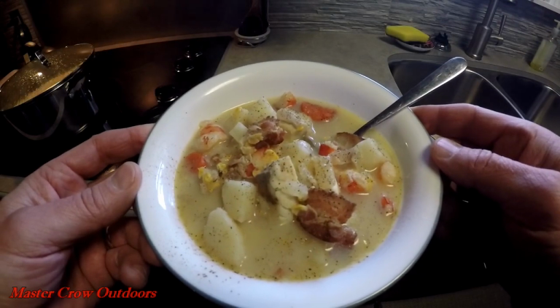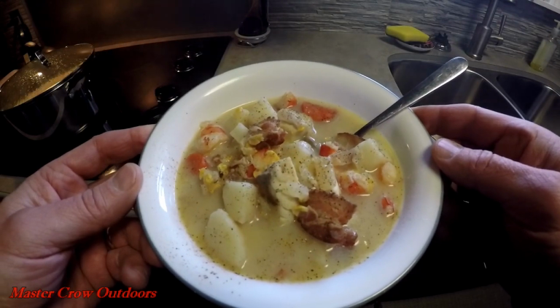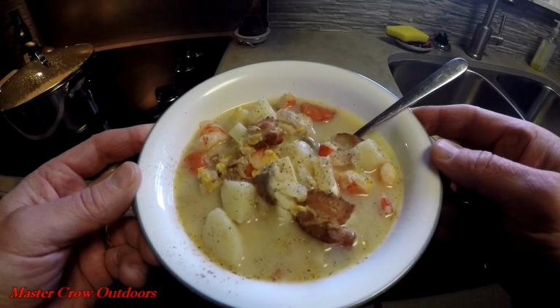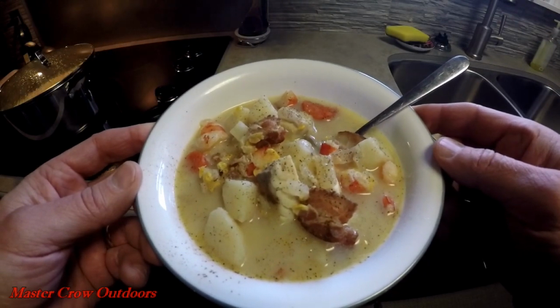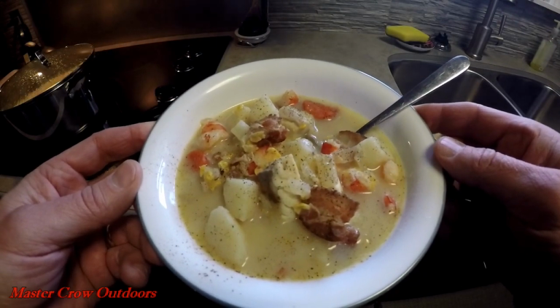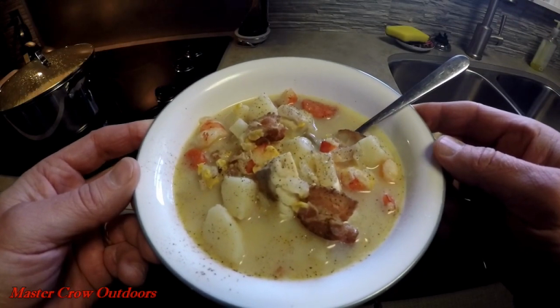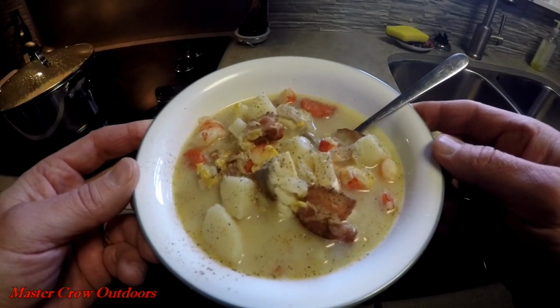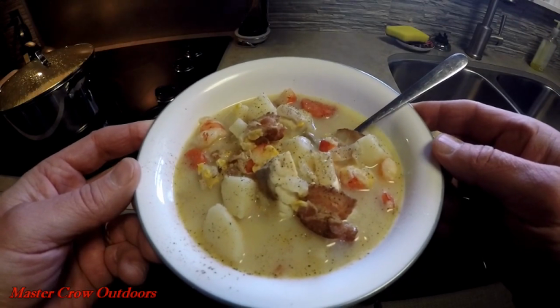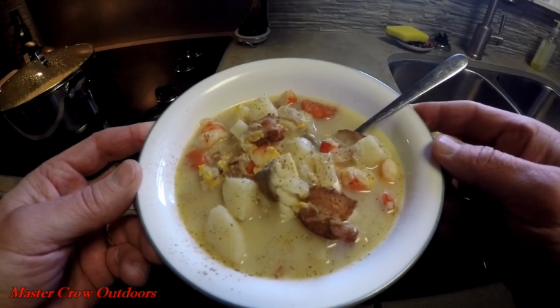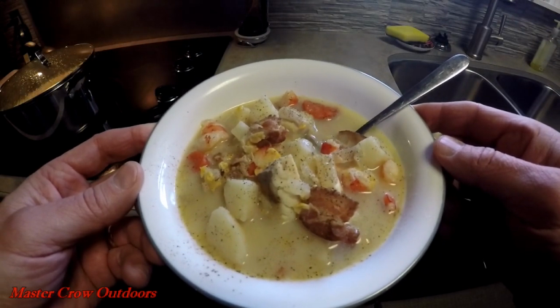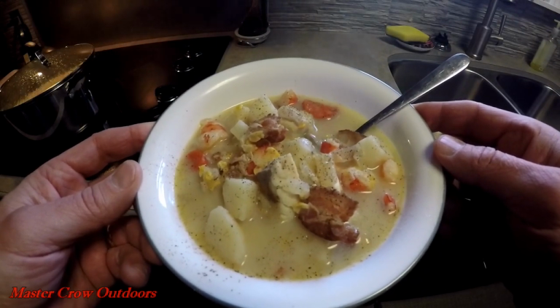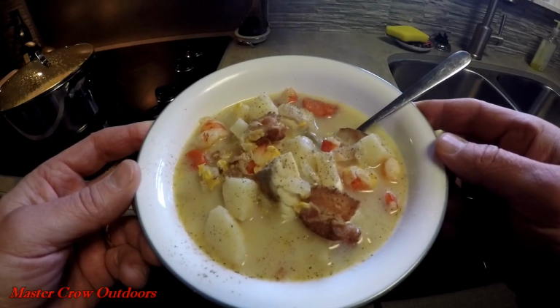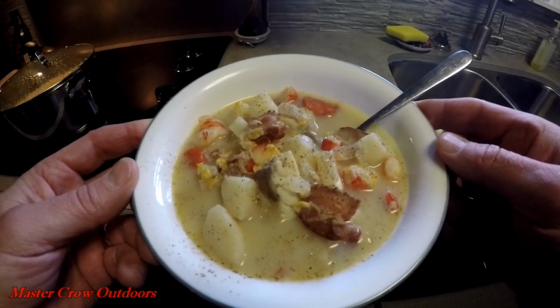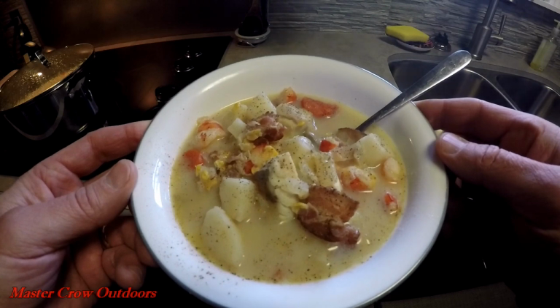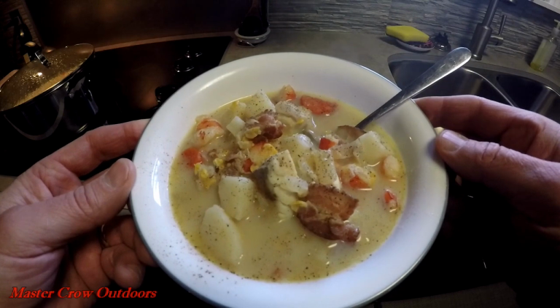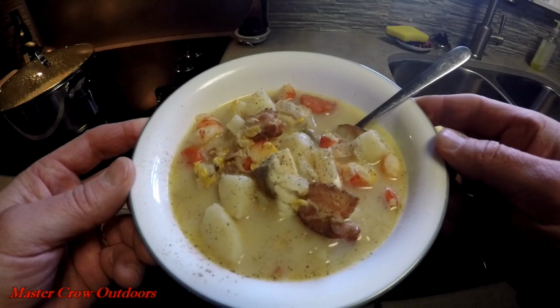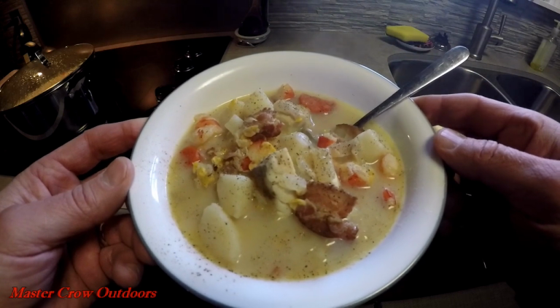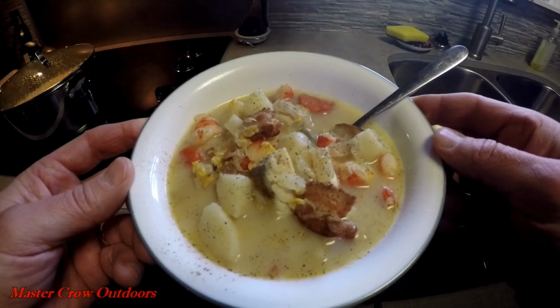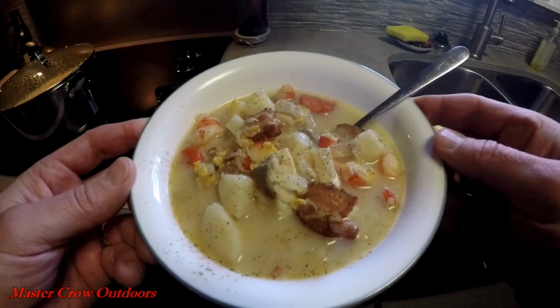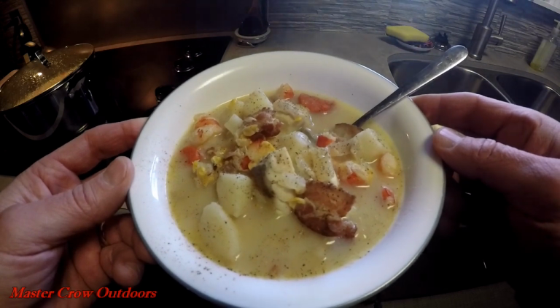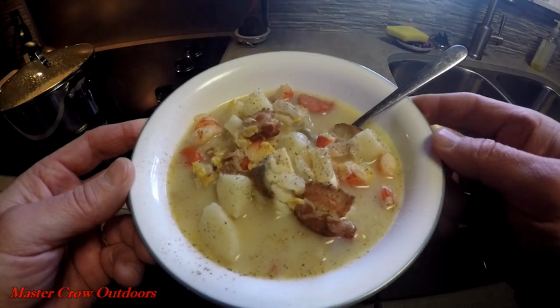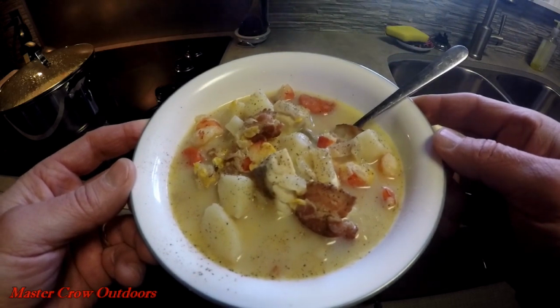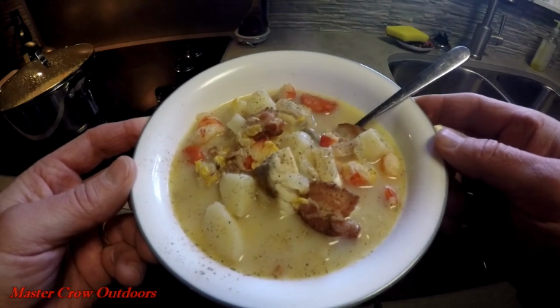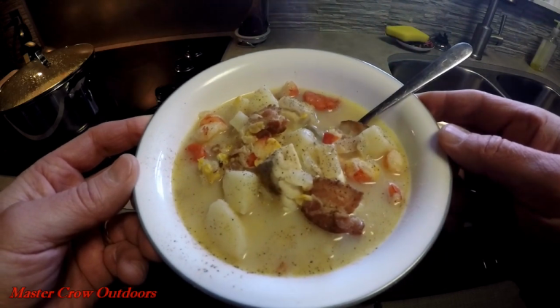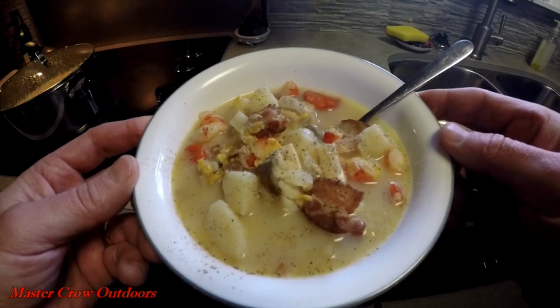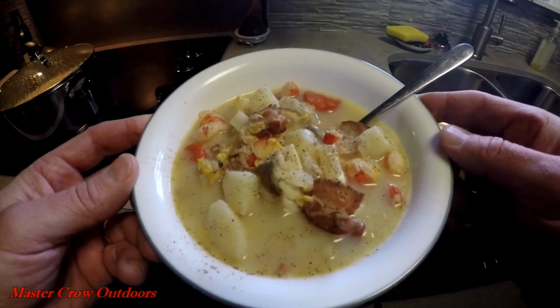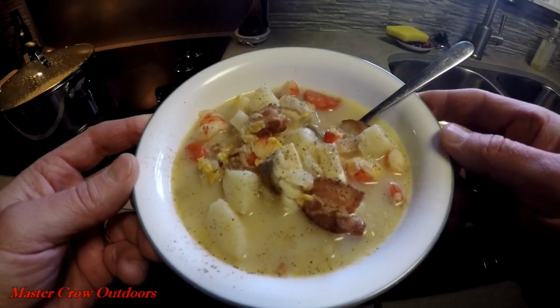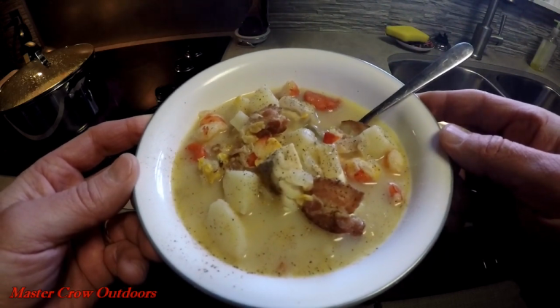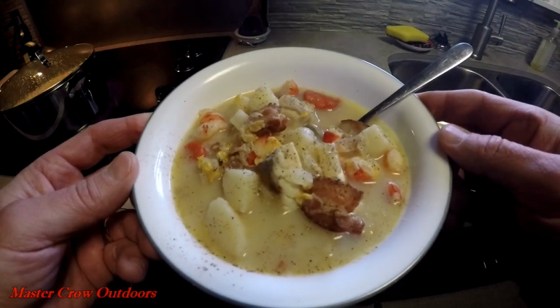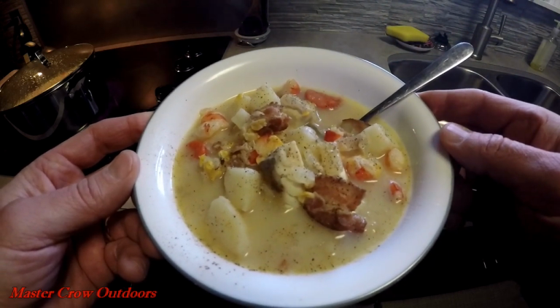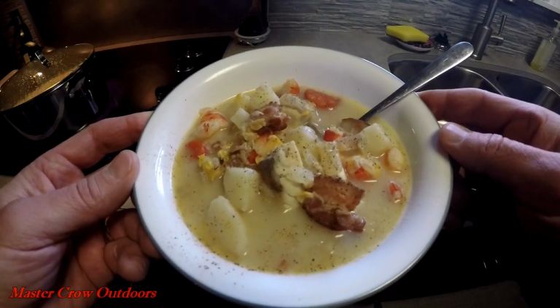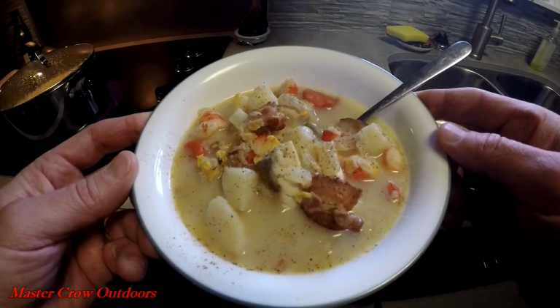And there we are guys — an awesome bowl of fish chowder. Now get out there and enjoy the great outdoors.